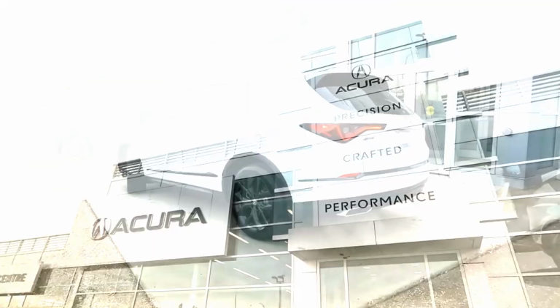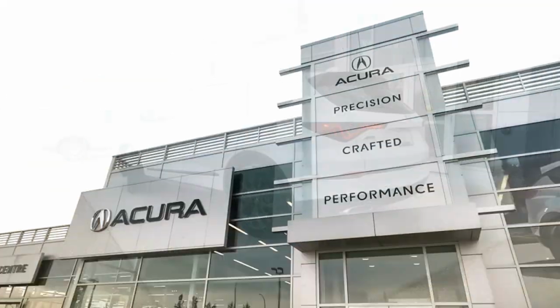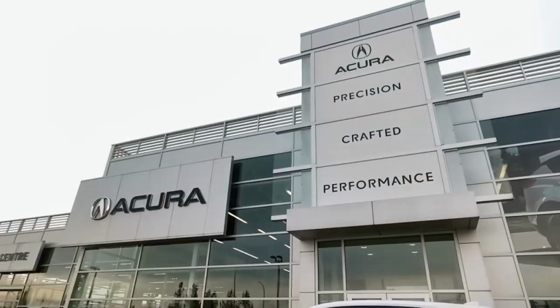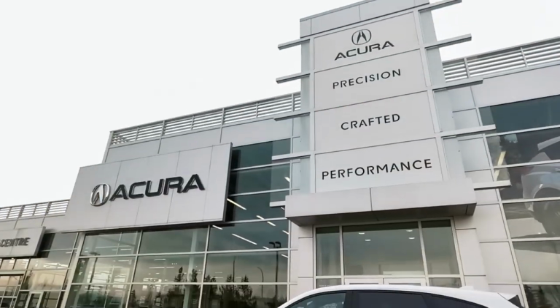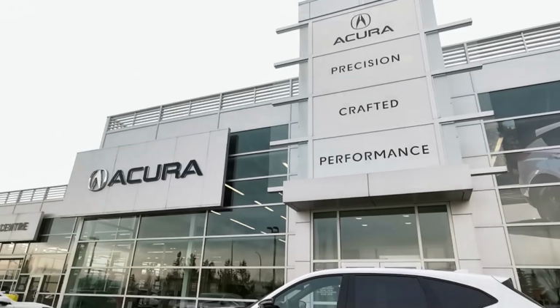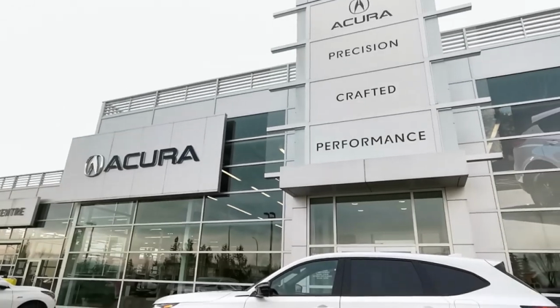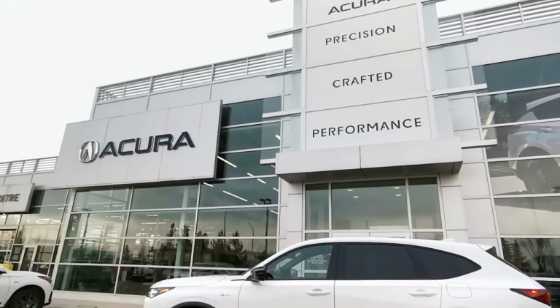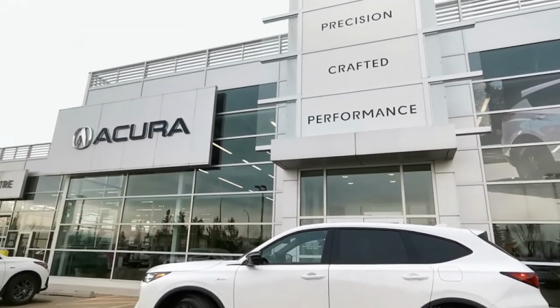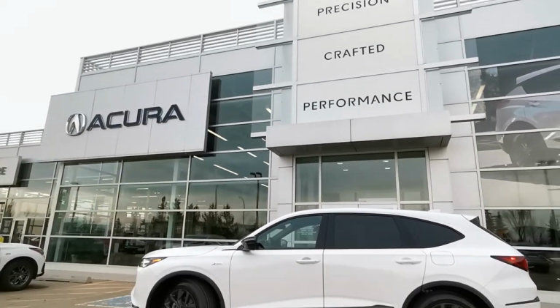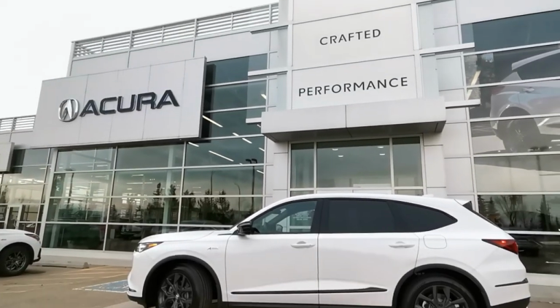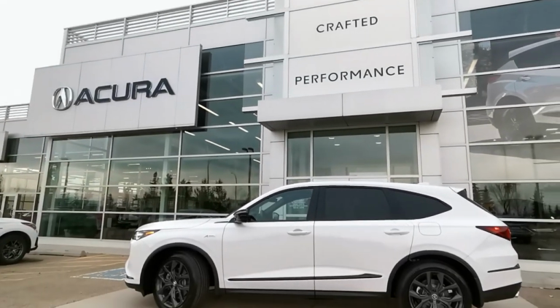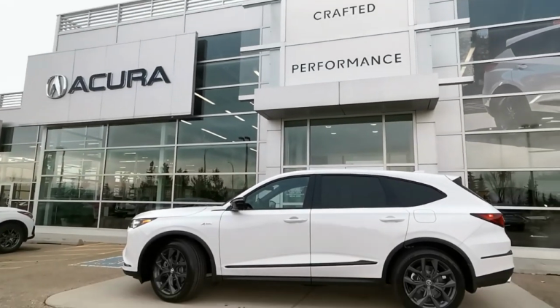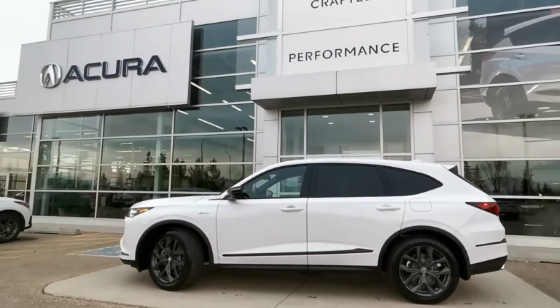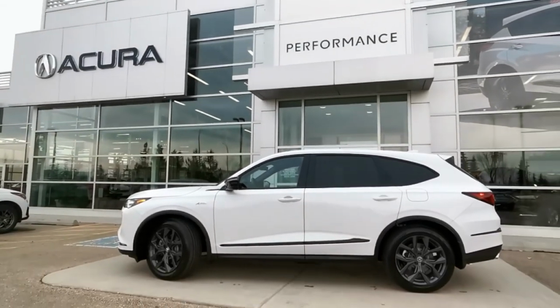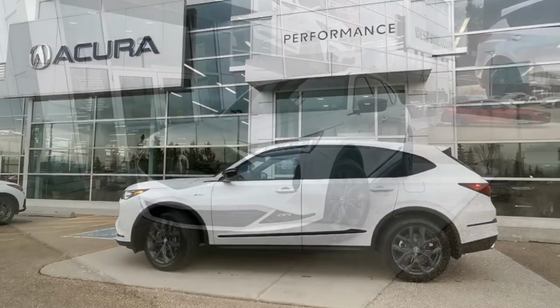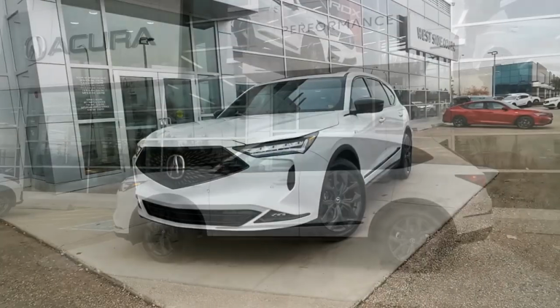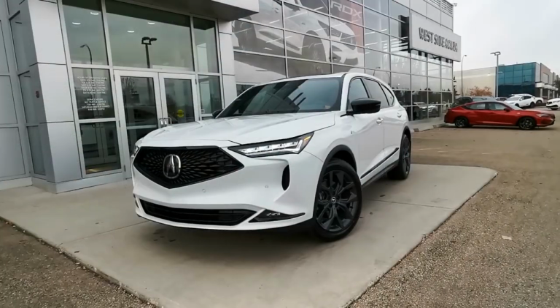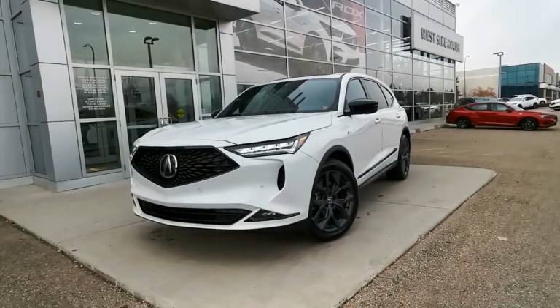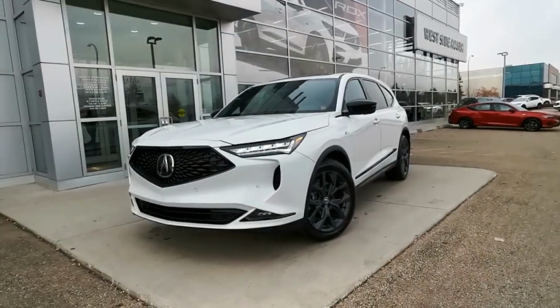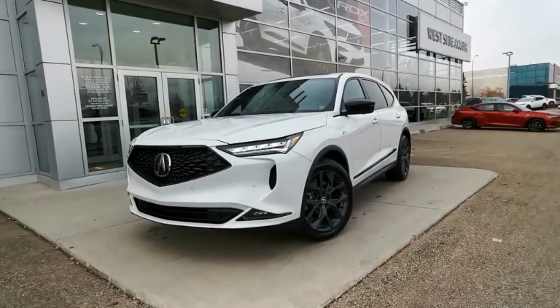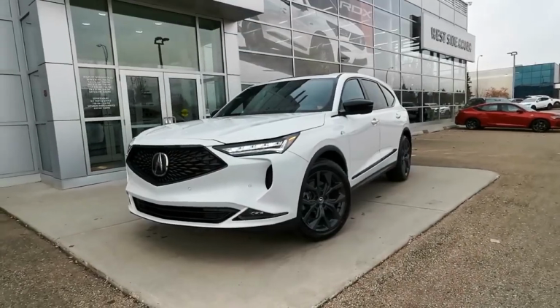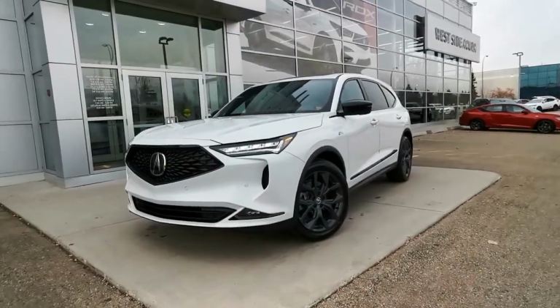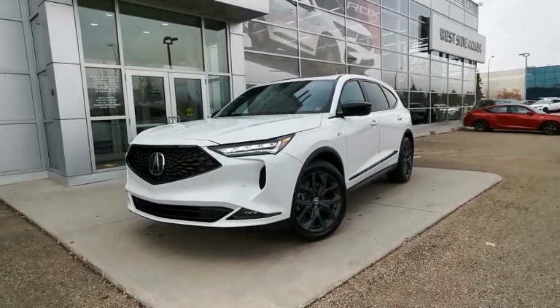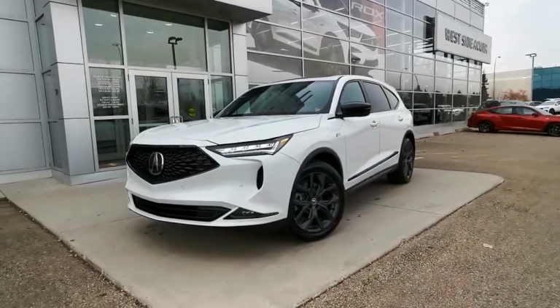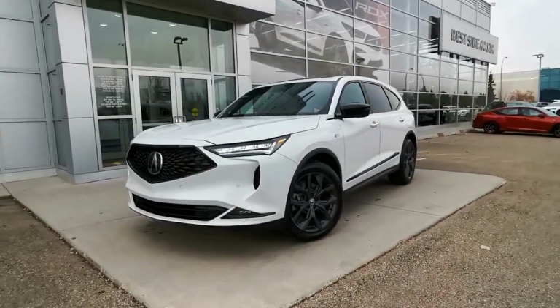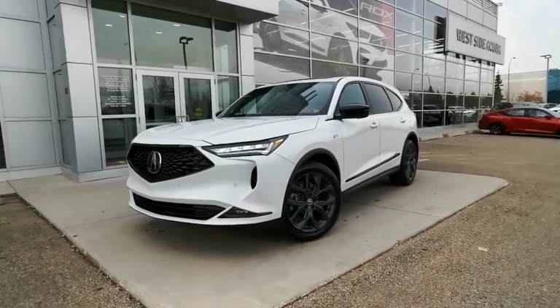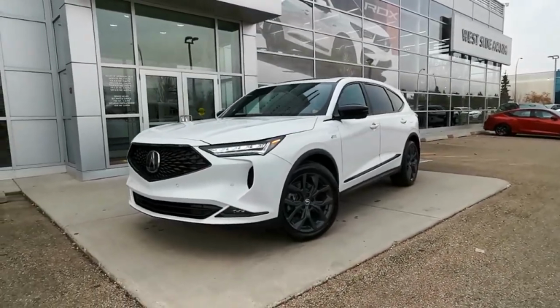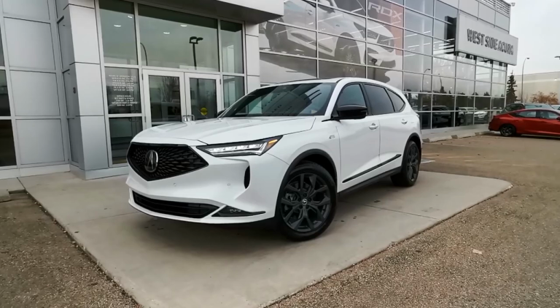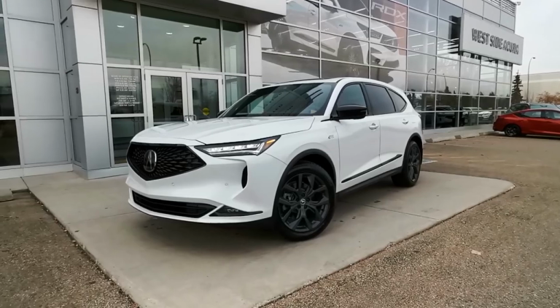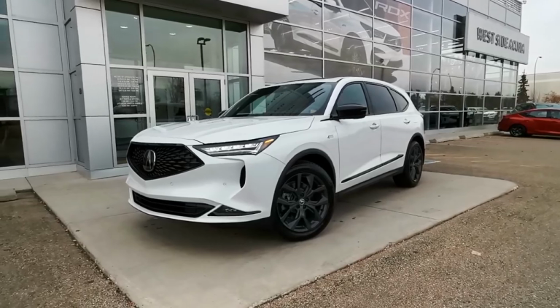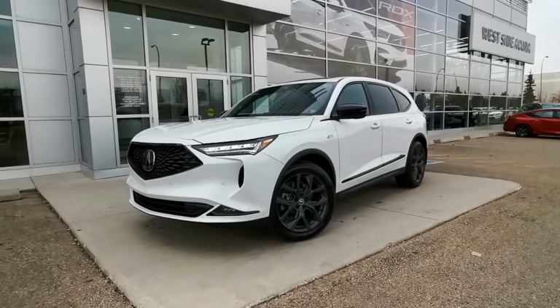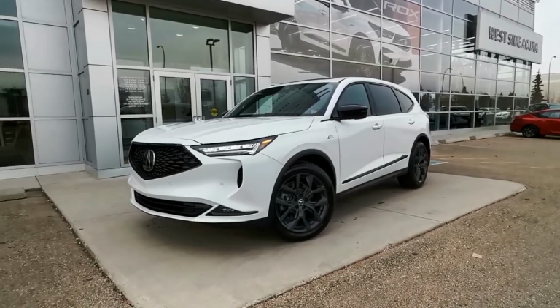This 2023 Acura MDX Seat 7 is the A-Spec trim level and is the ever popular white on red color combo.